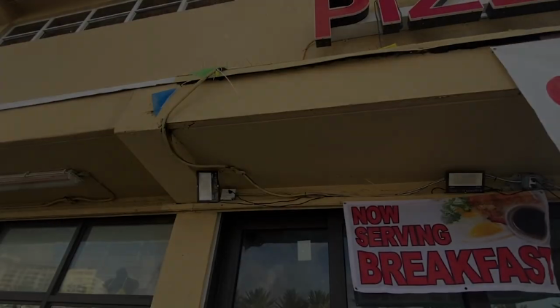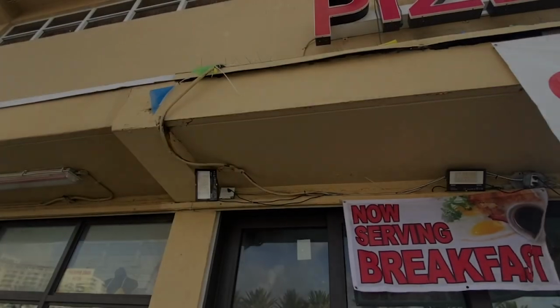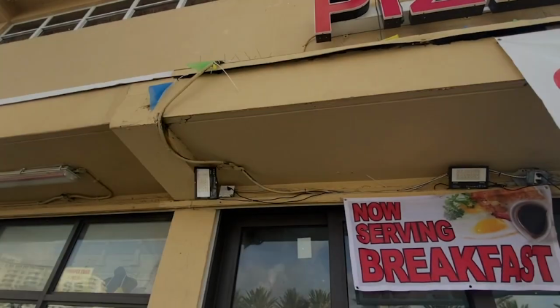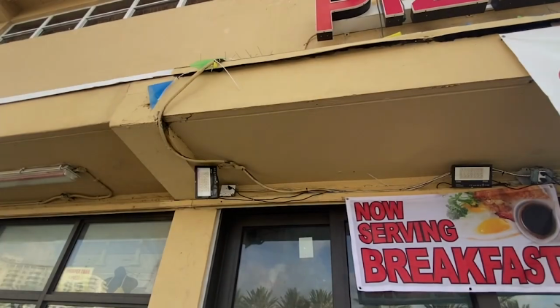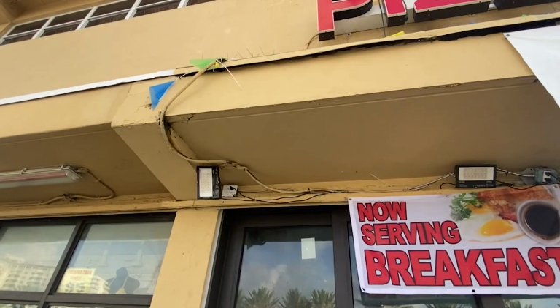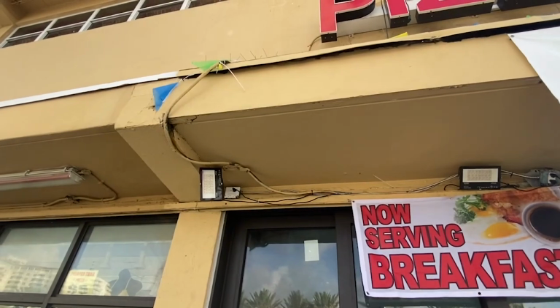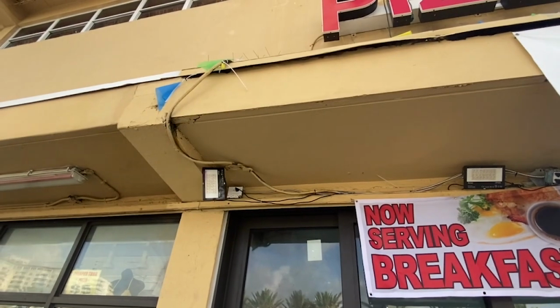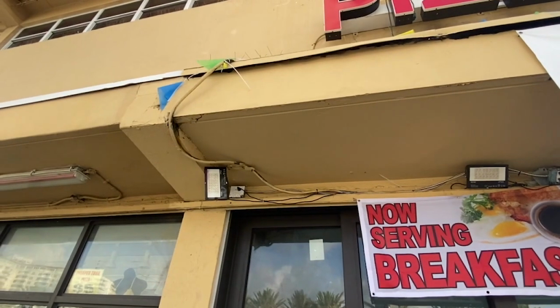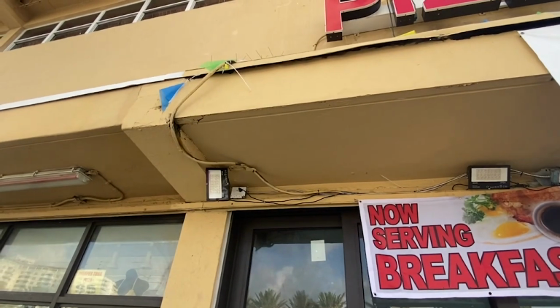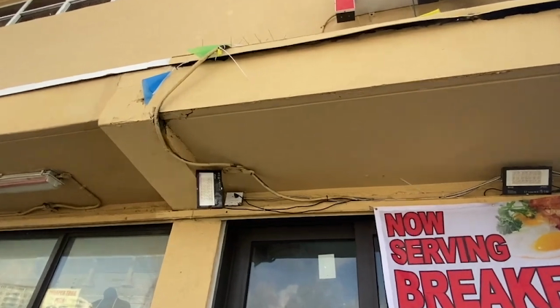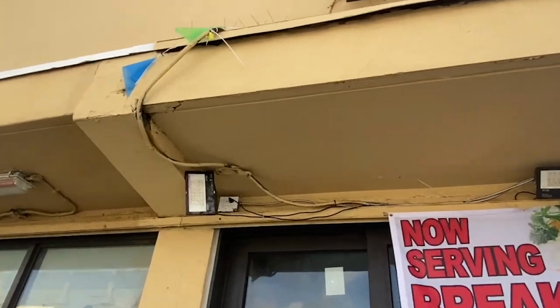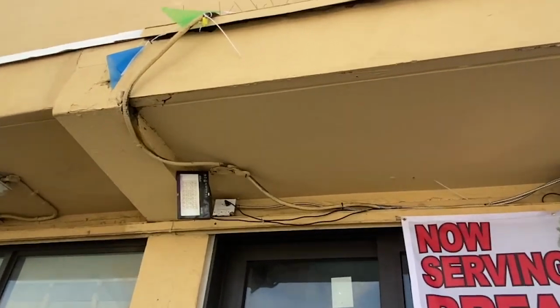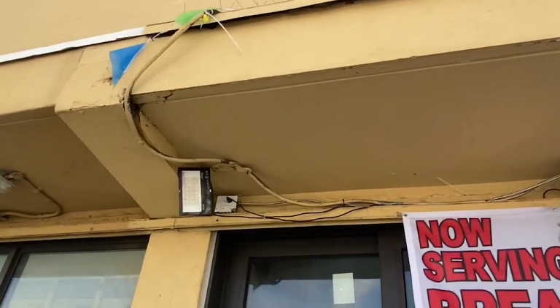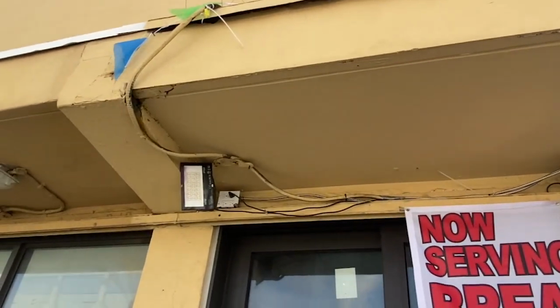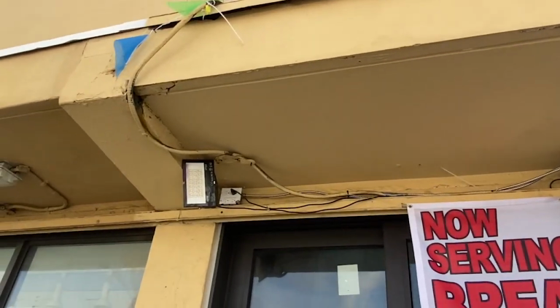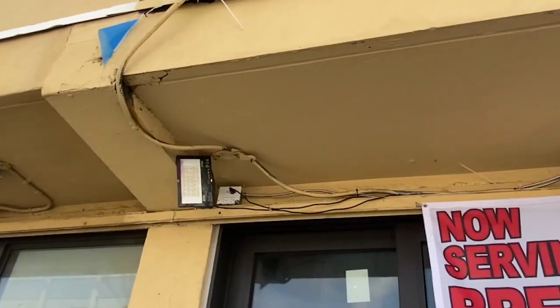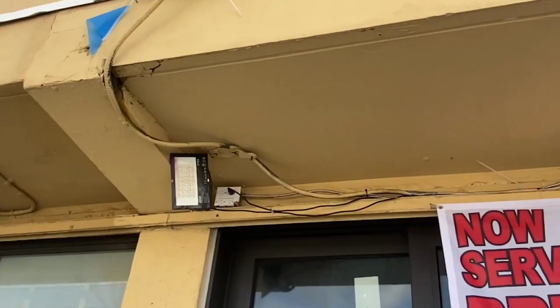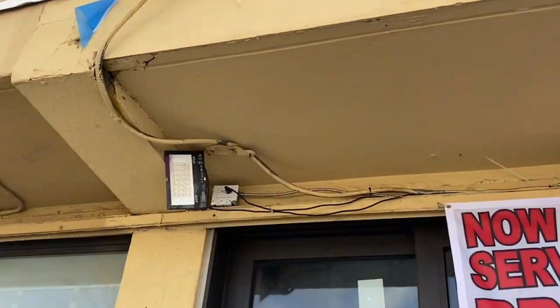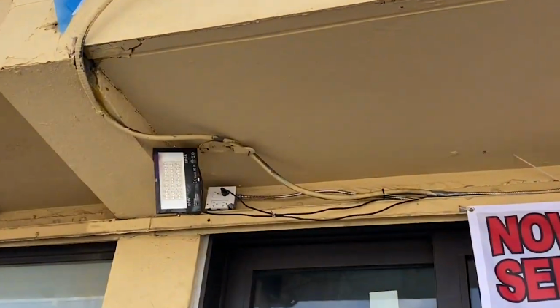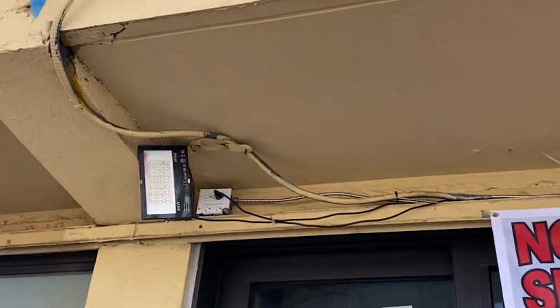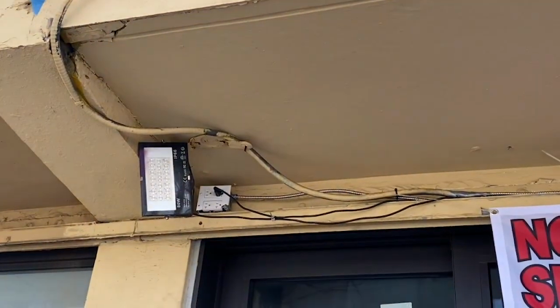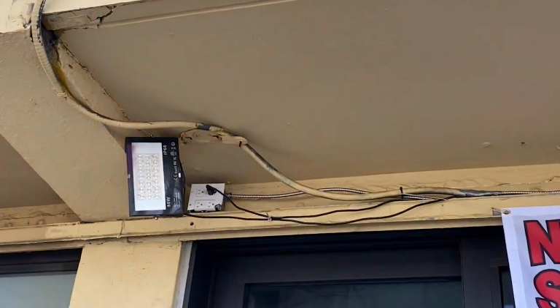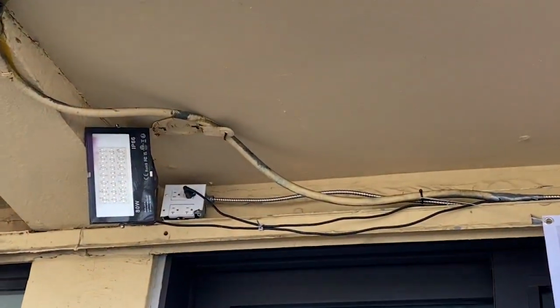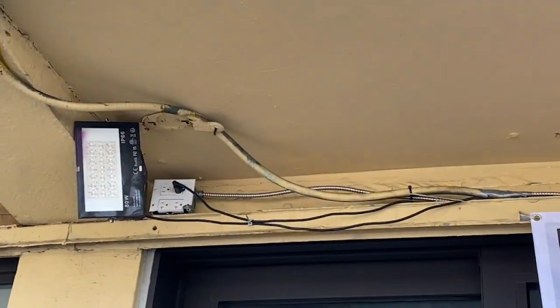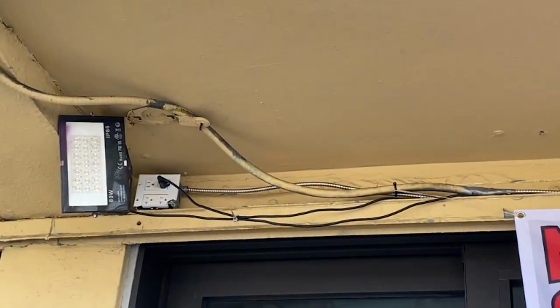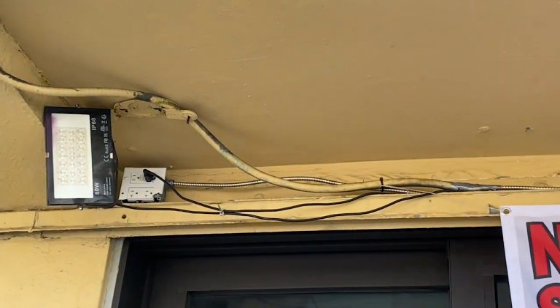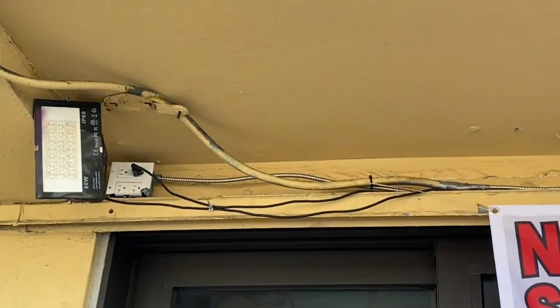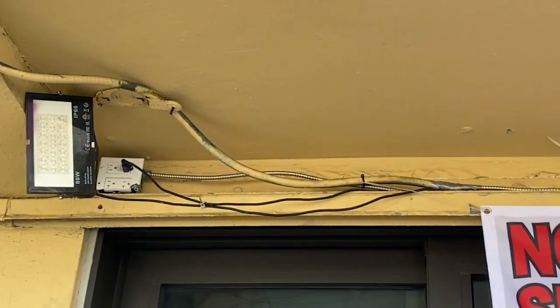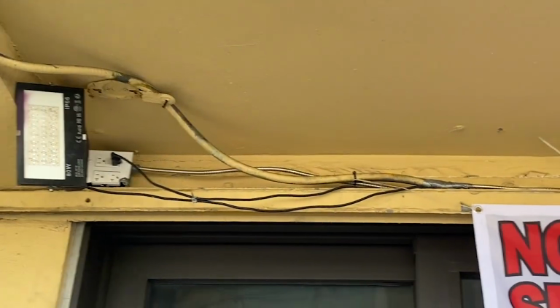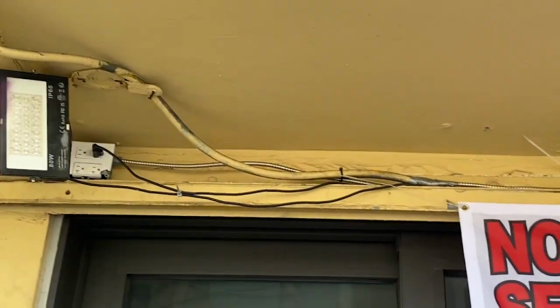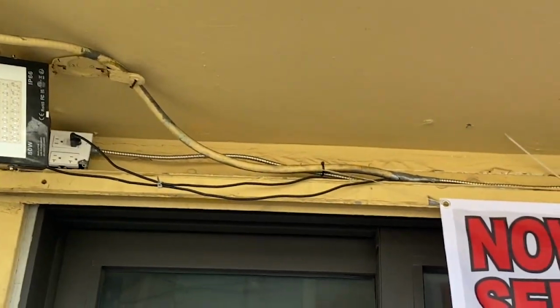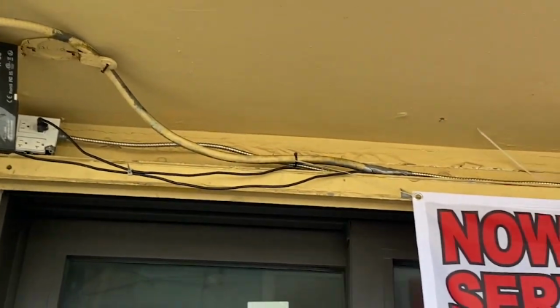Welcome to Moving Violations. I'm Russ LeBlanc, NEC Consultant for ECNM Magazine.